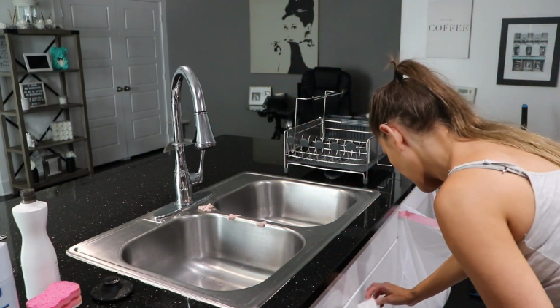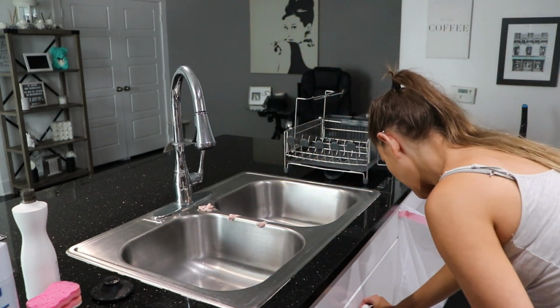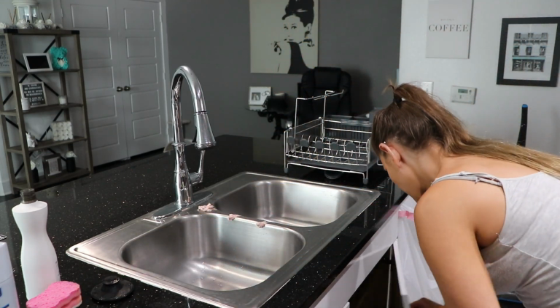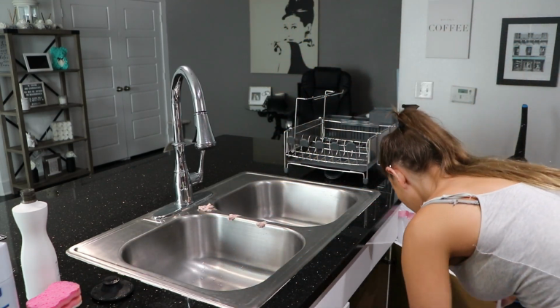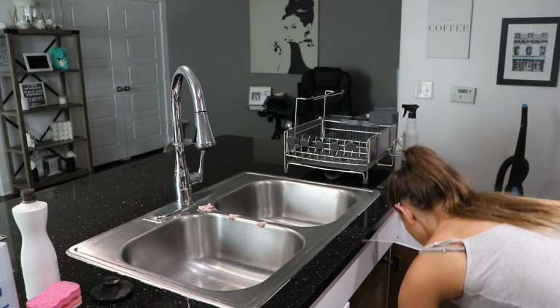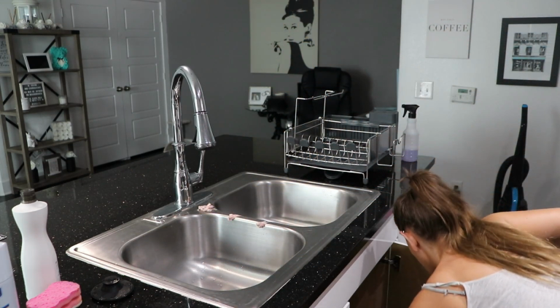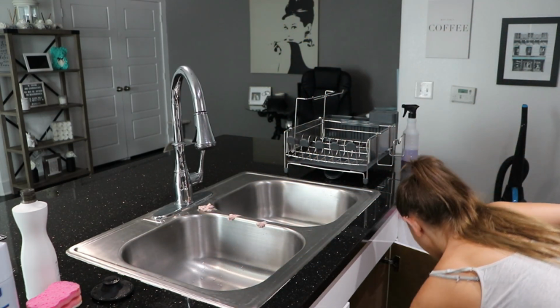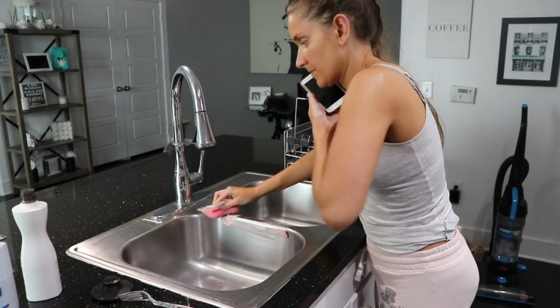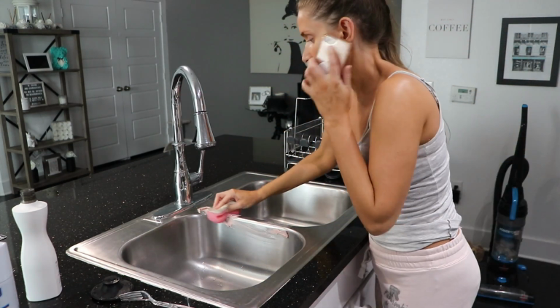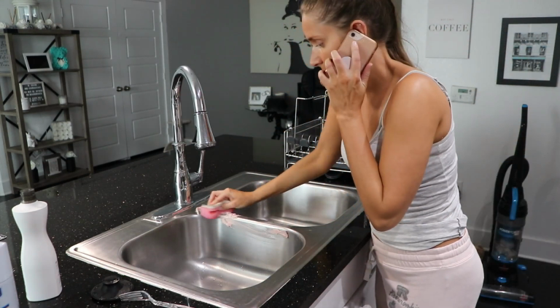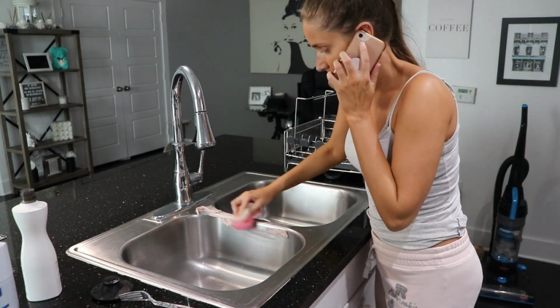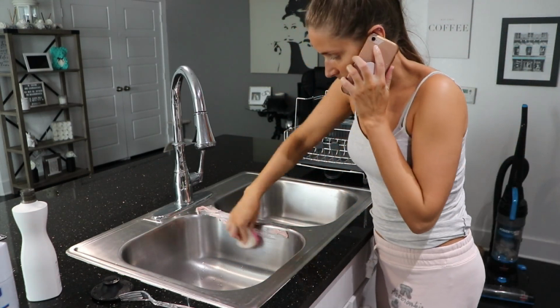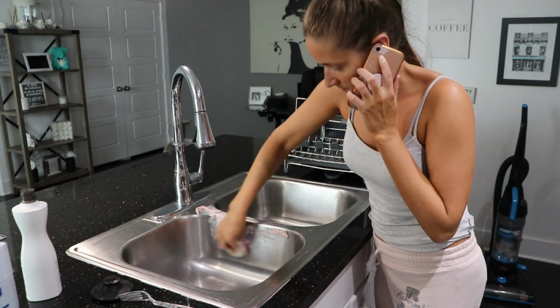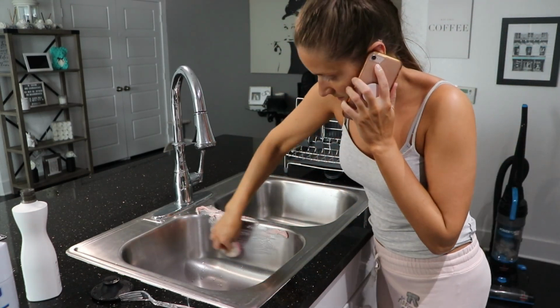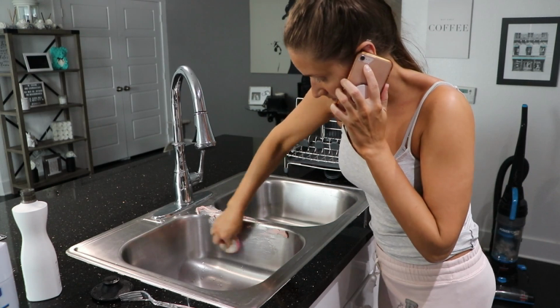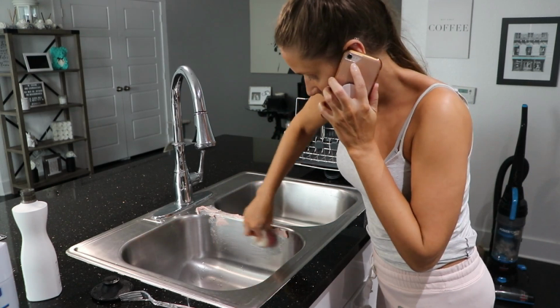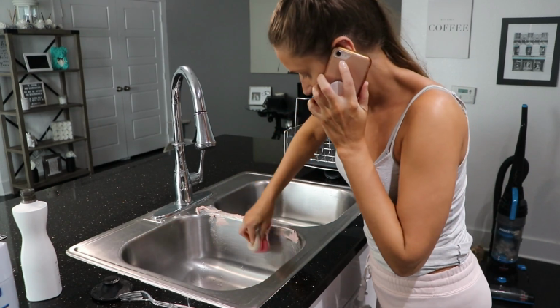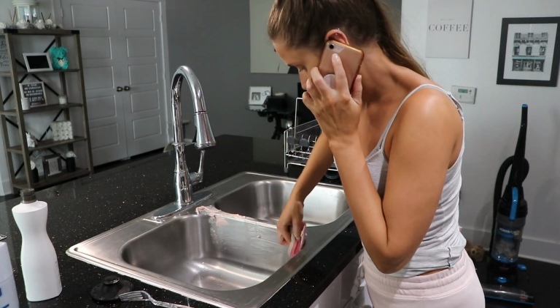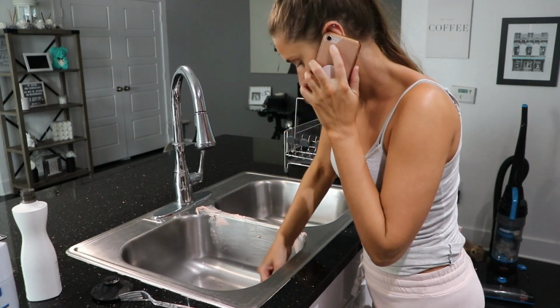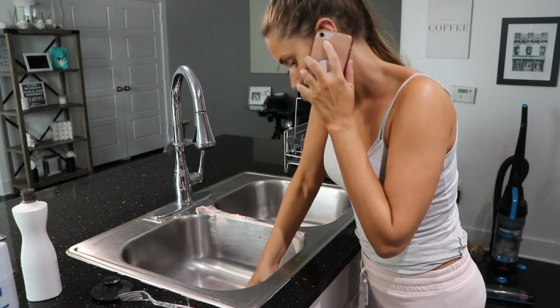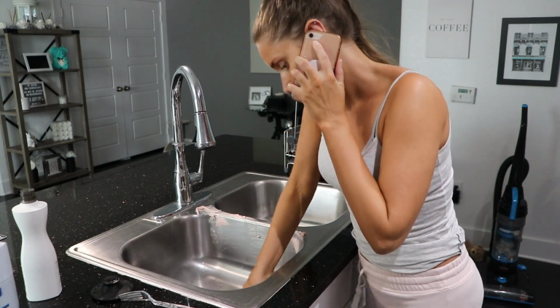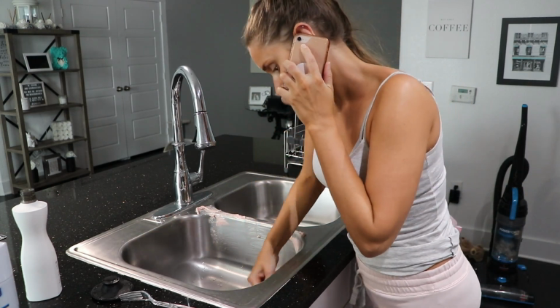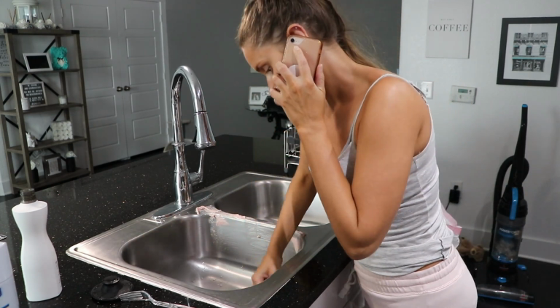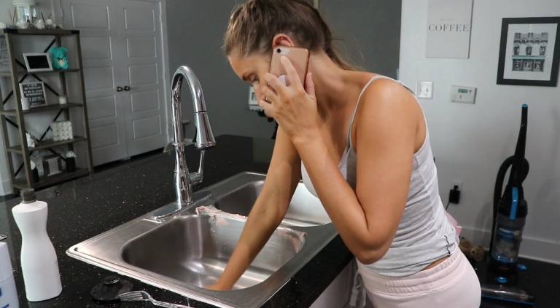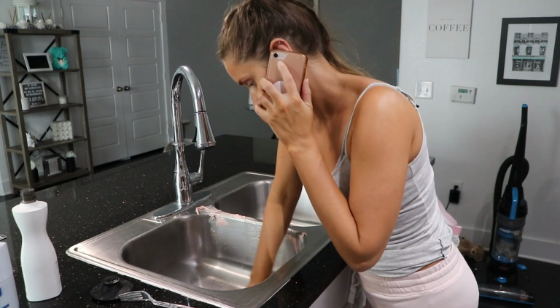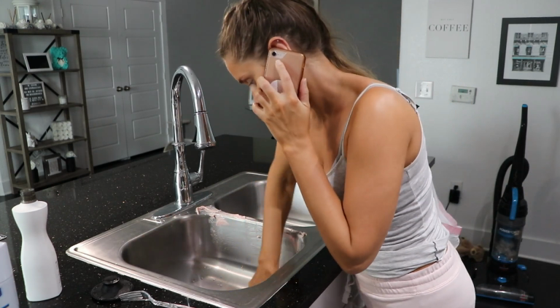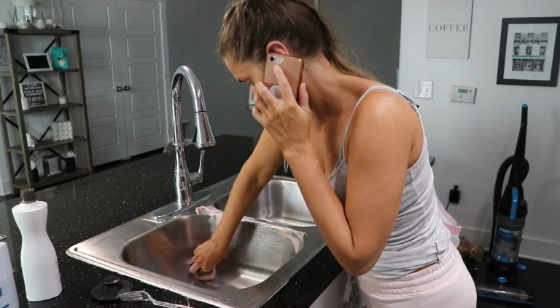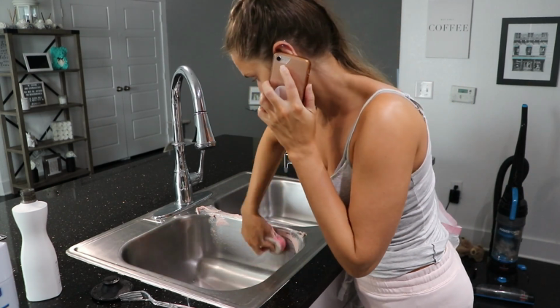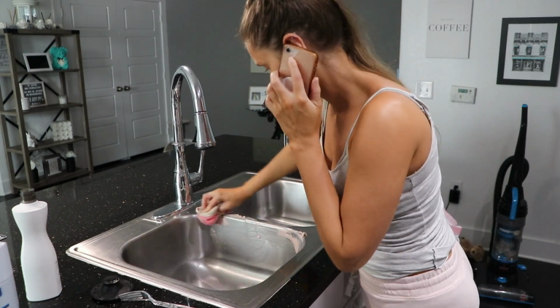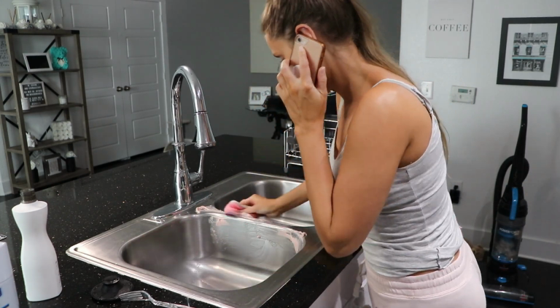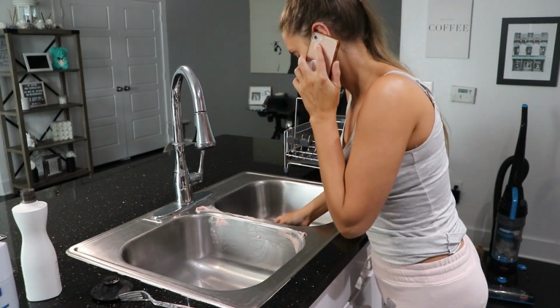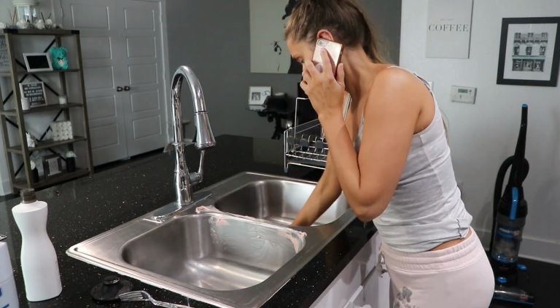In the kitchen I'm not really going to be doing a lot of cleaning — just wiping off my countertops and cleaning out my sink.